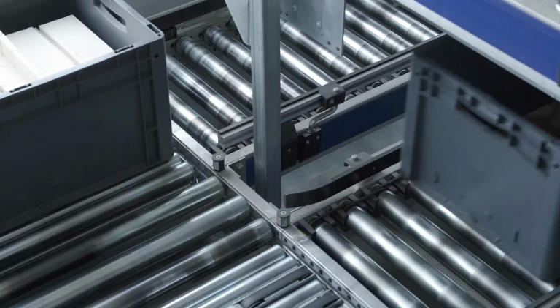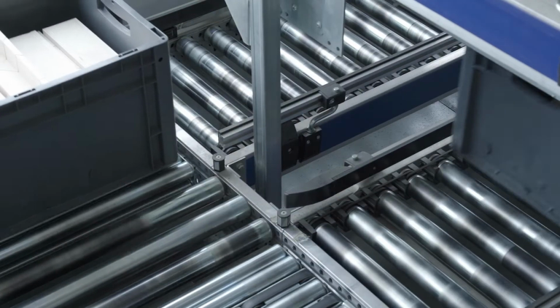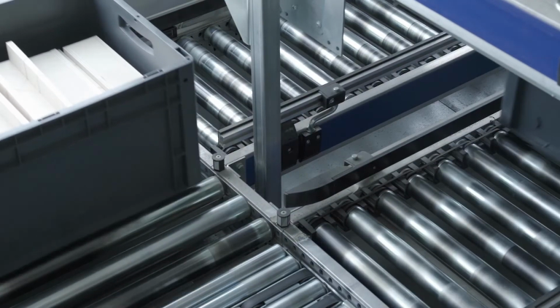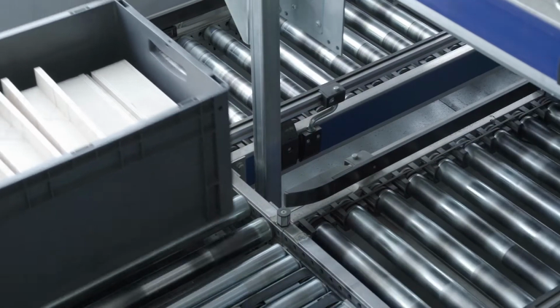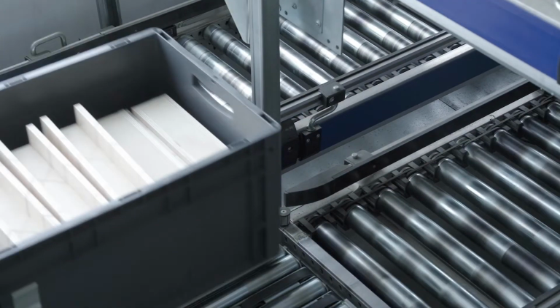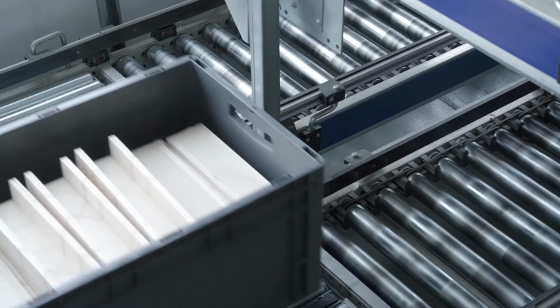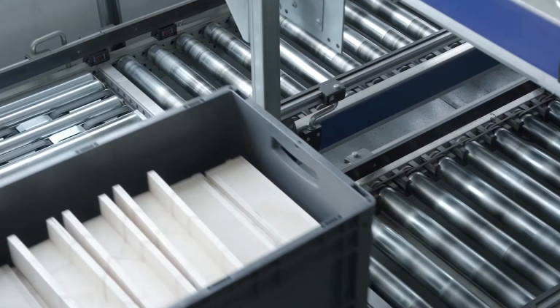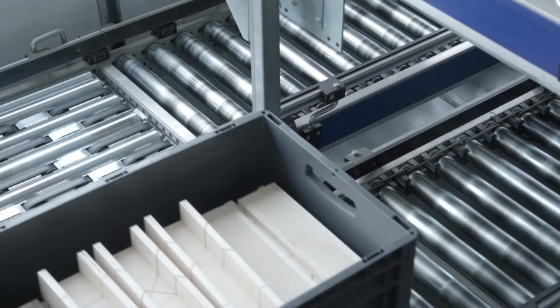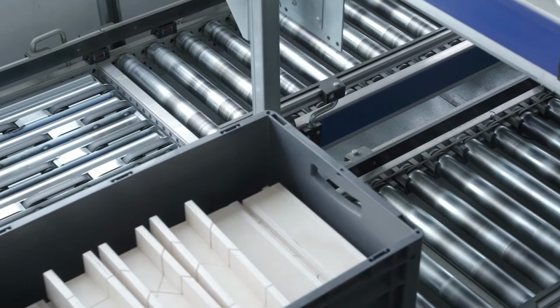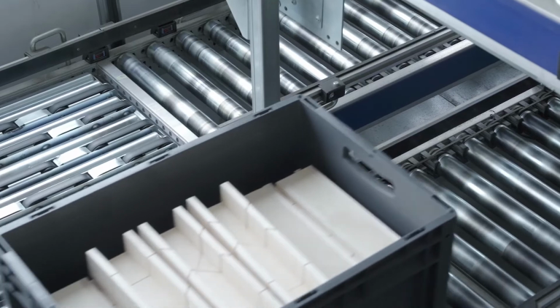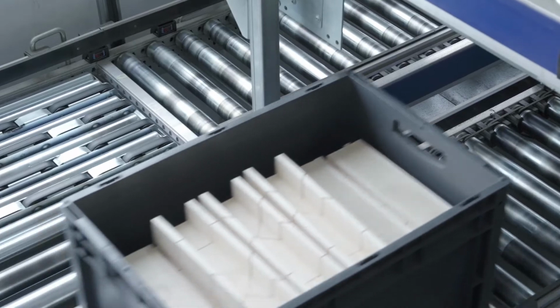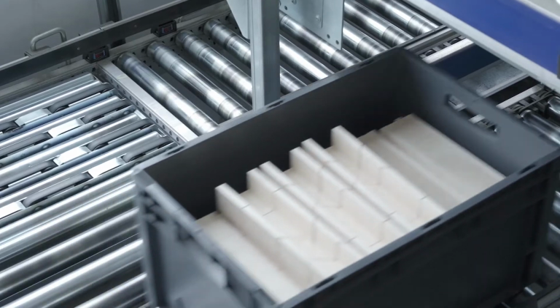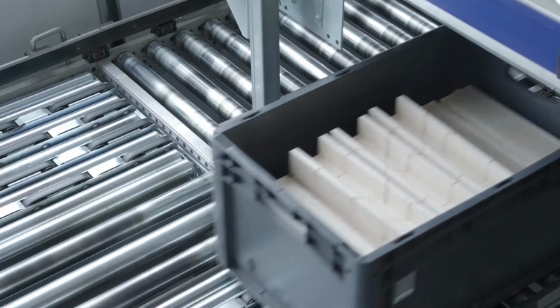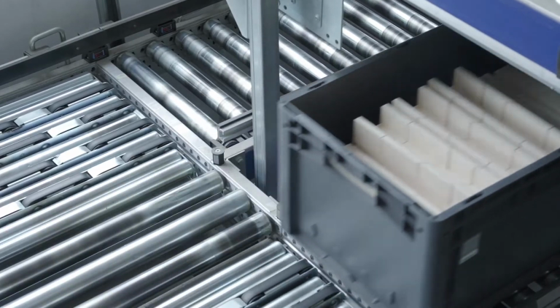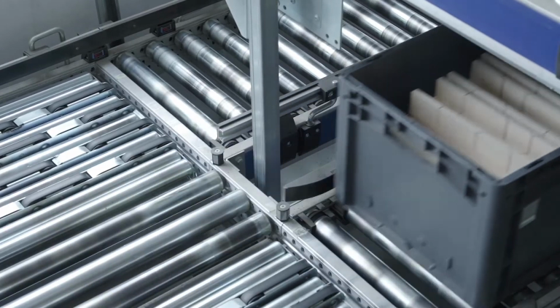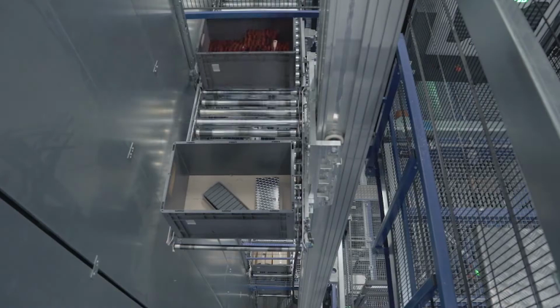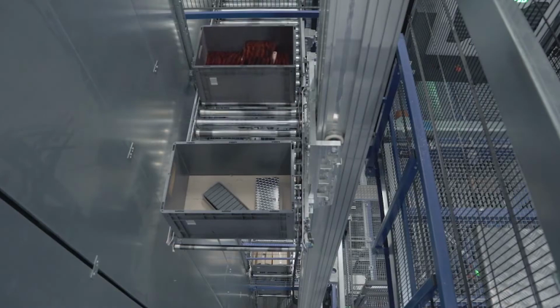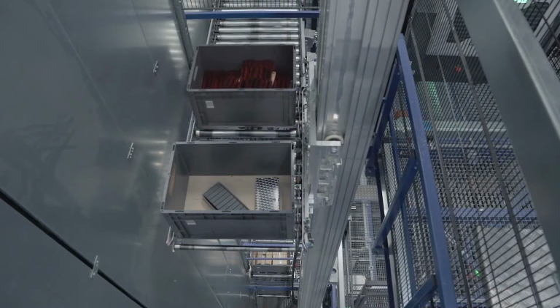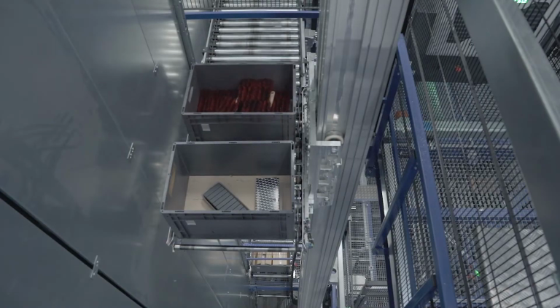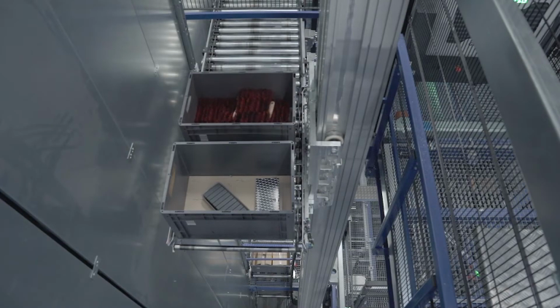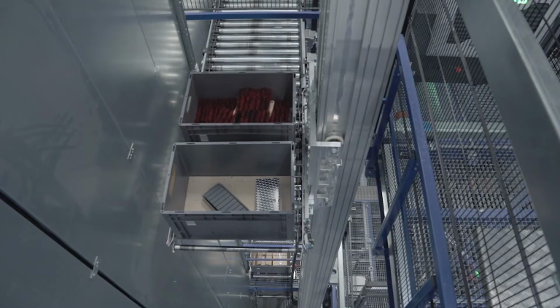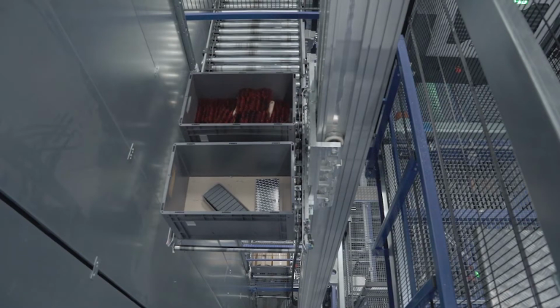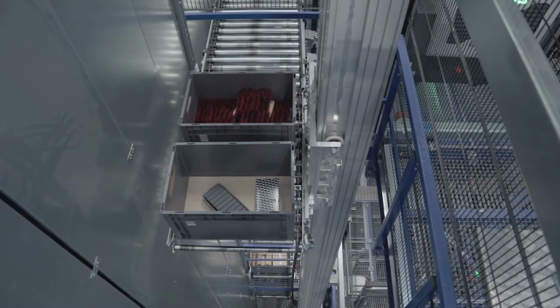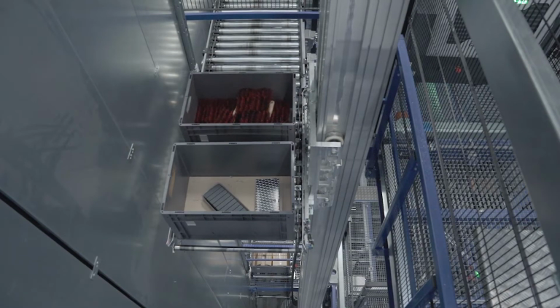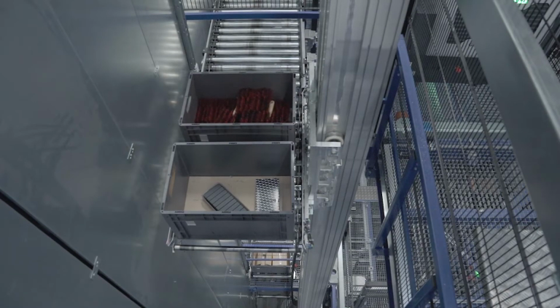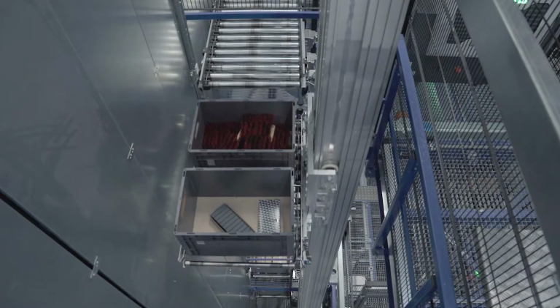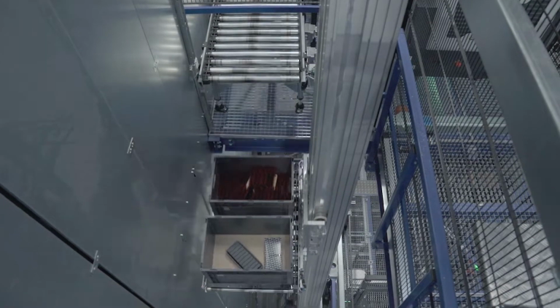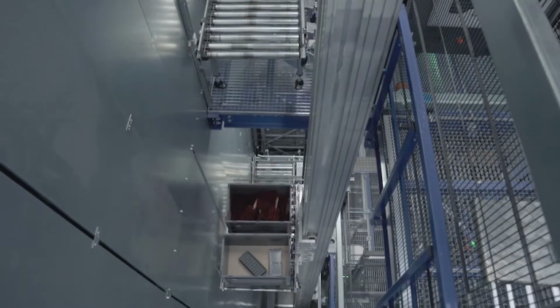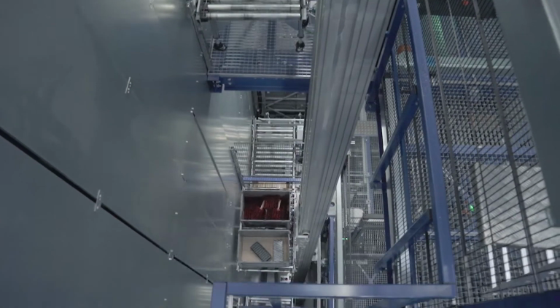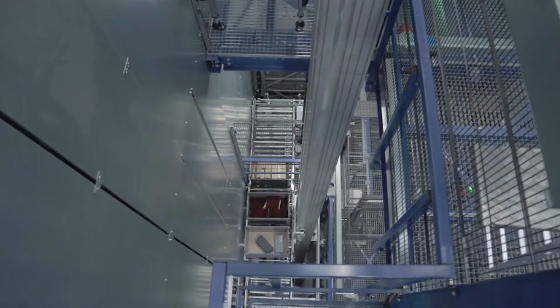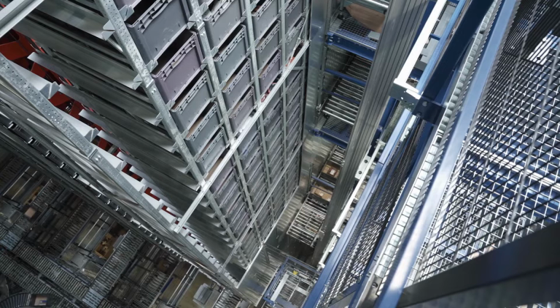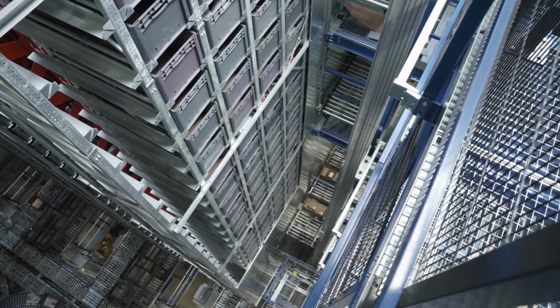Hans Werner currently has about 100 employees. At our facility, we have about 10,000 items in stock.